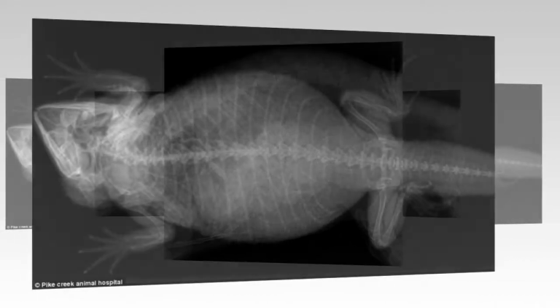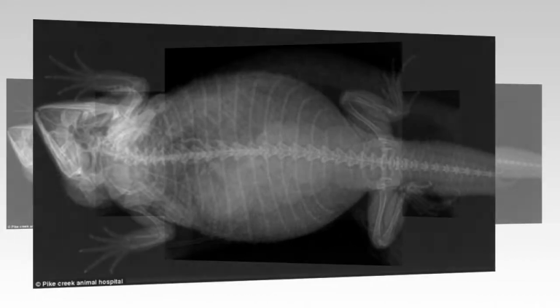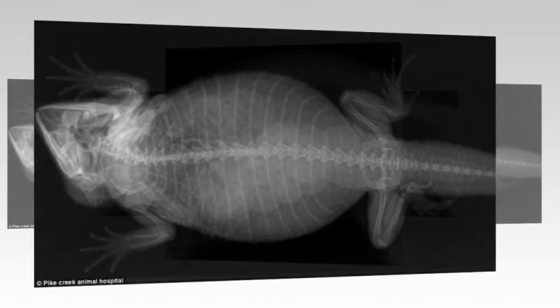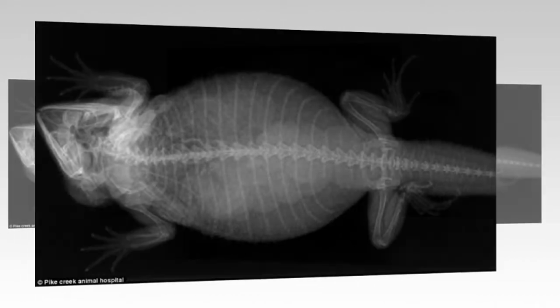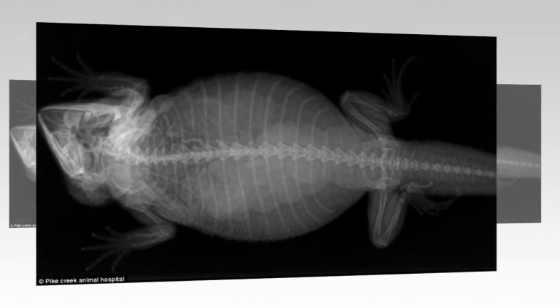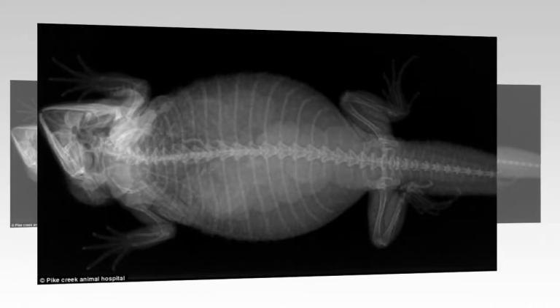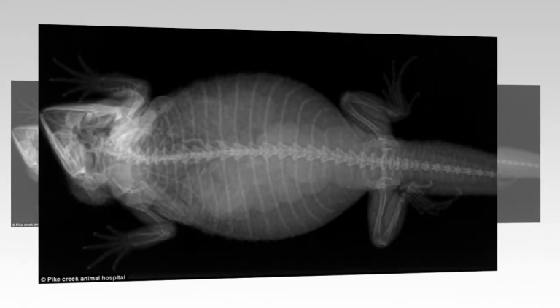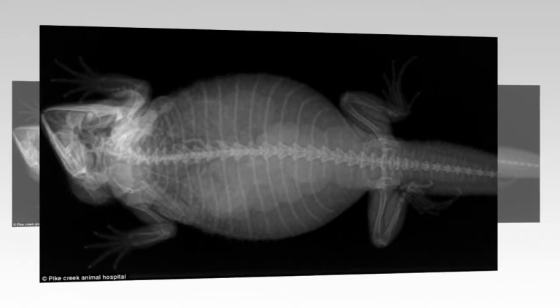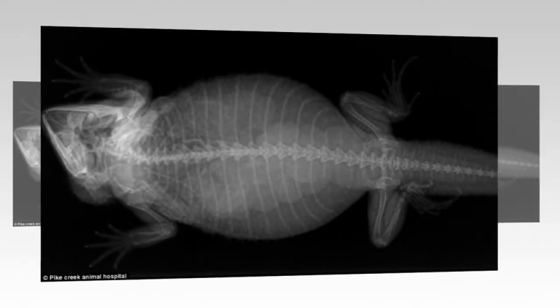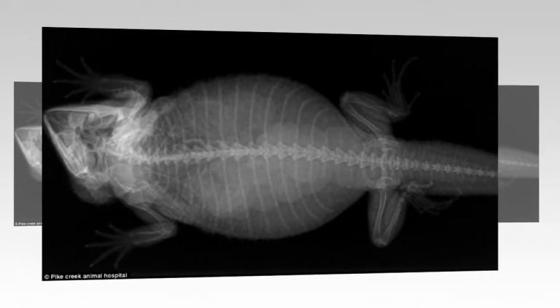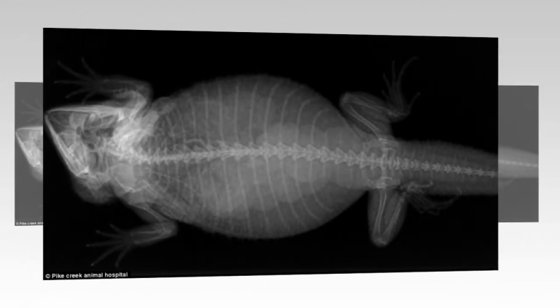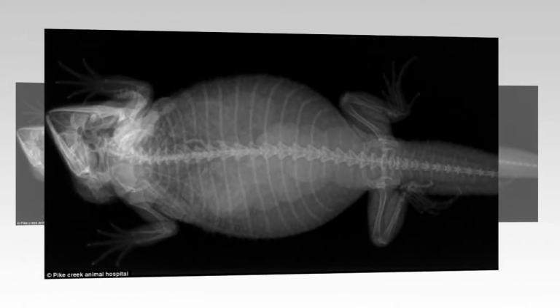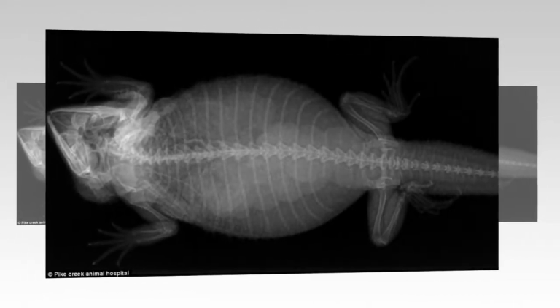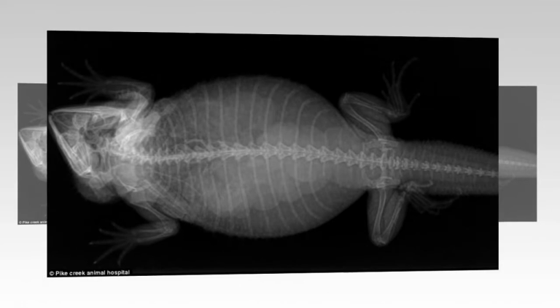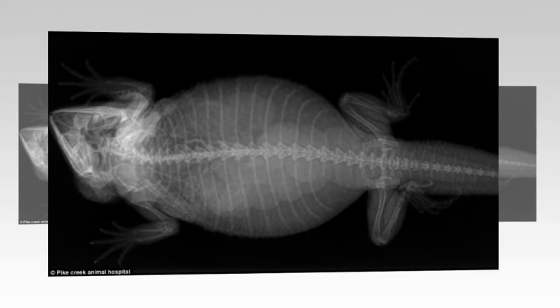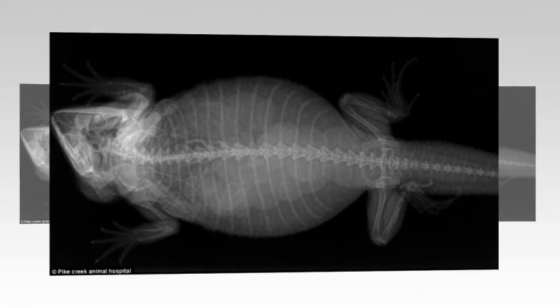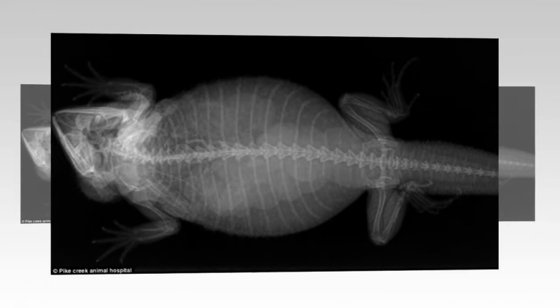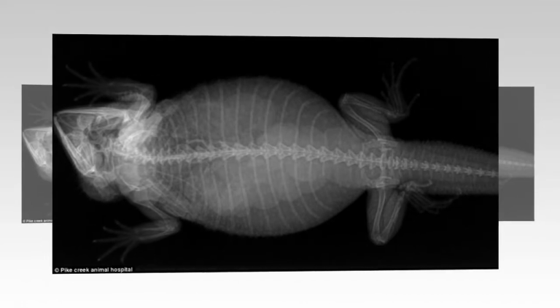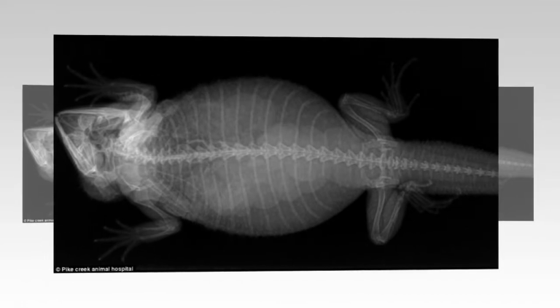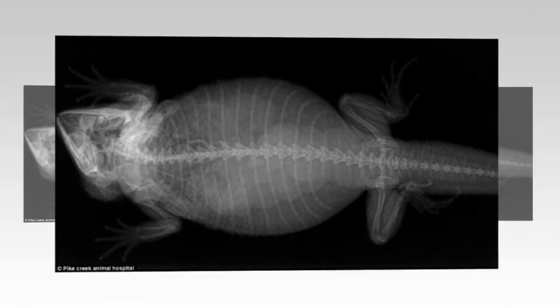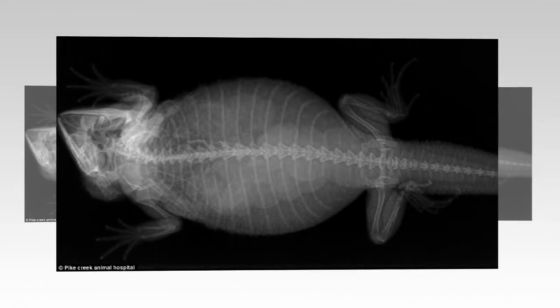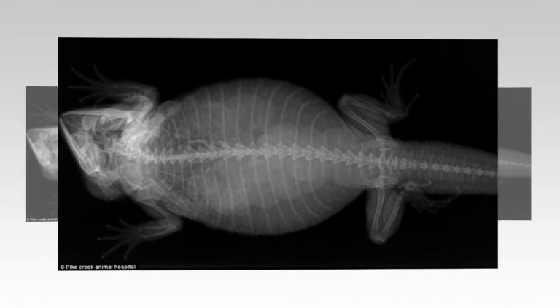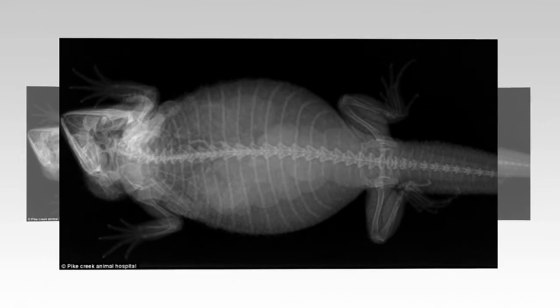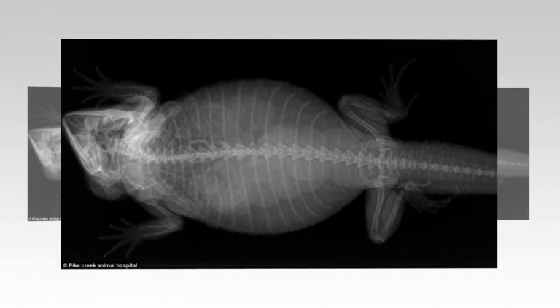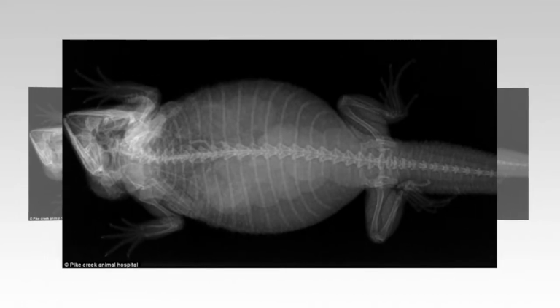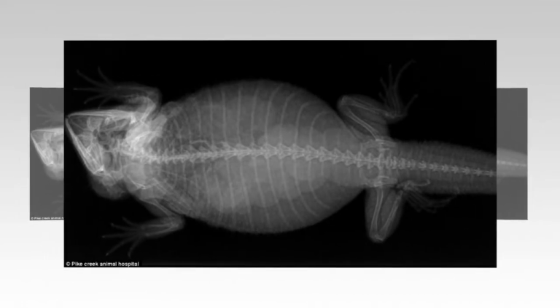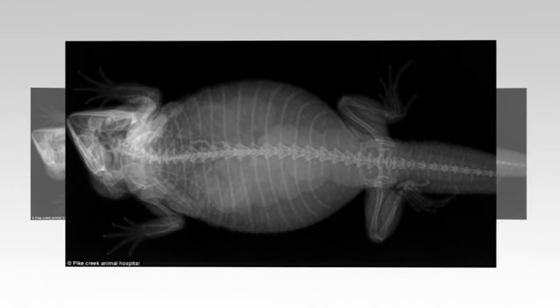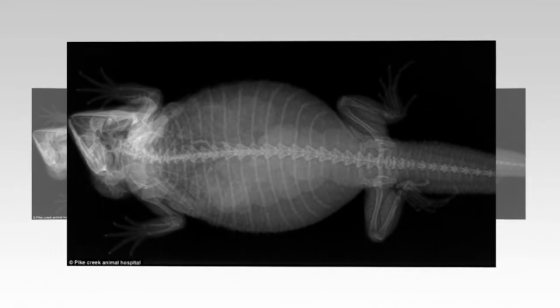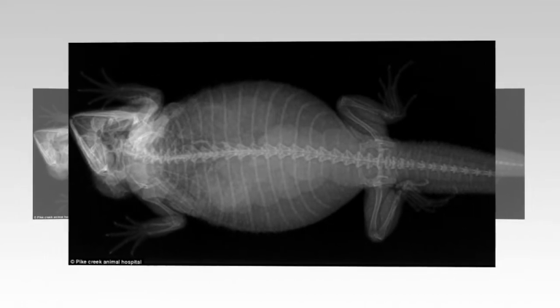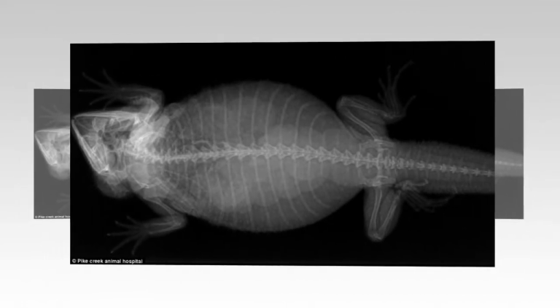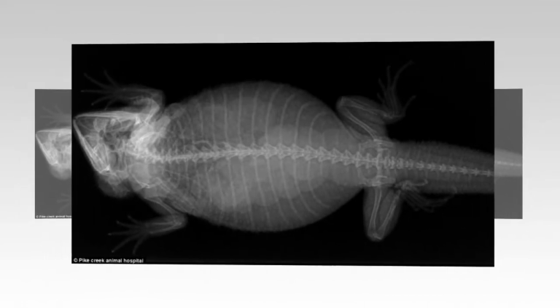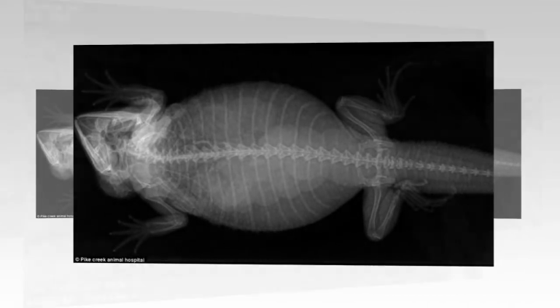The big time: this bearded dragon appears to be carrying an incredible number of eggs.